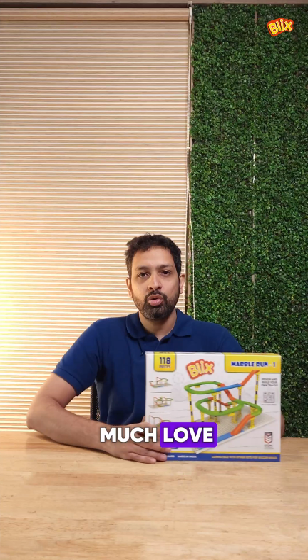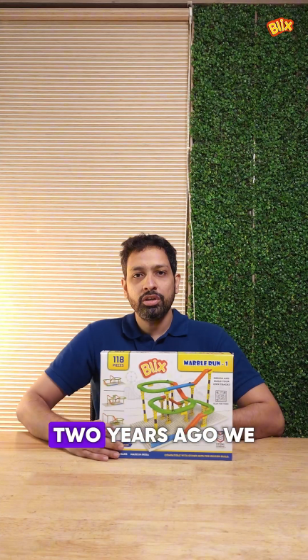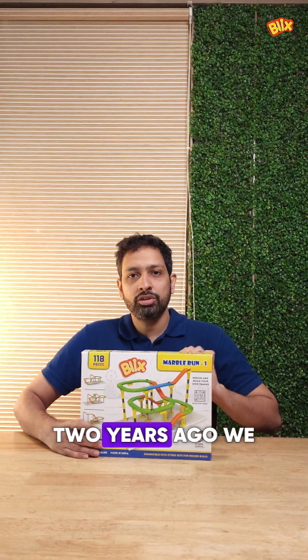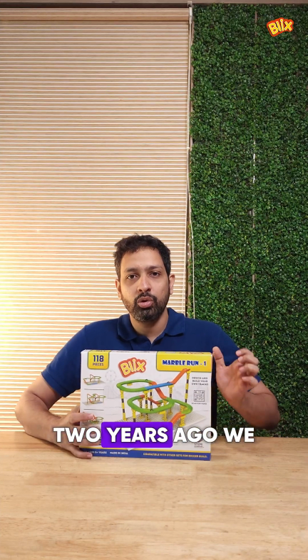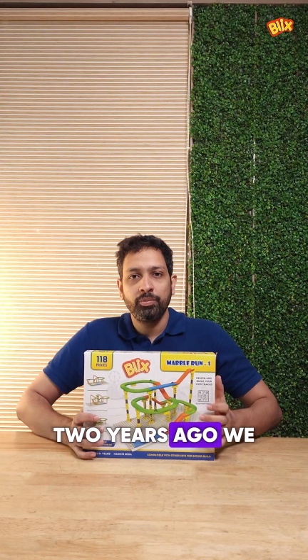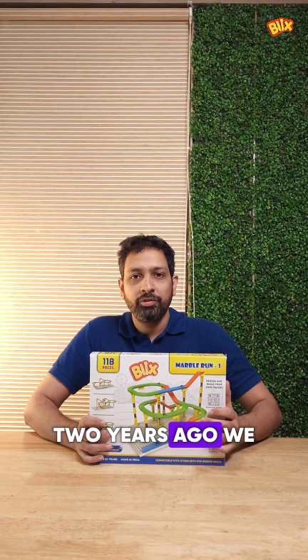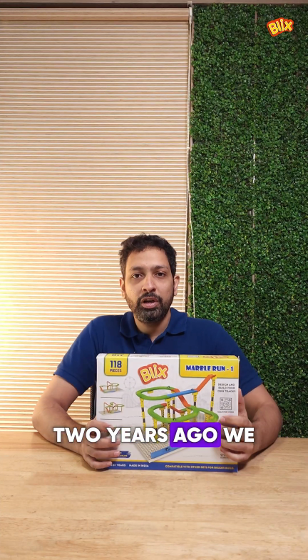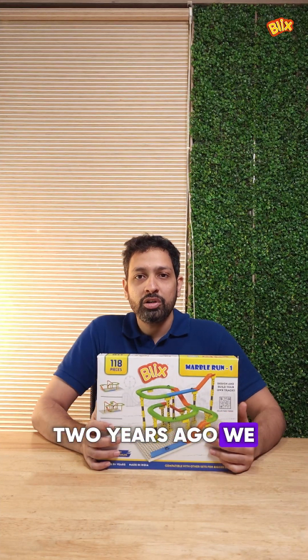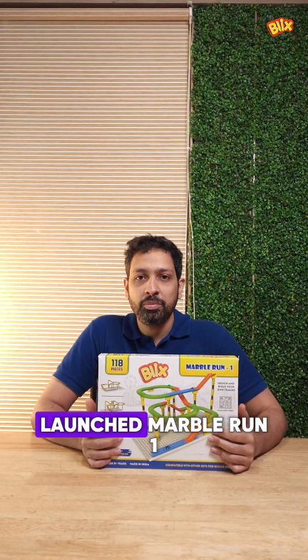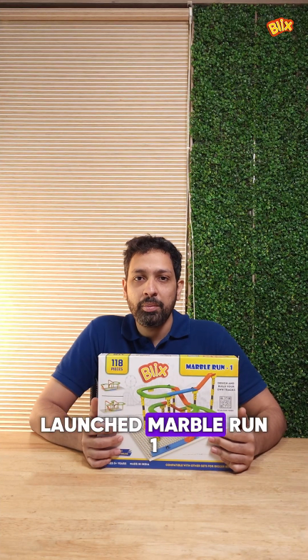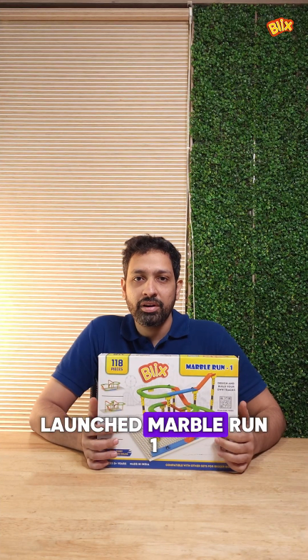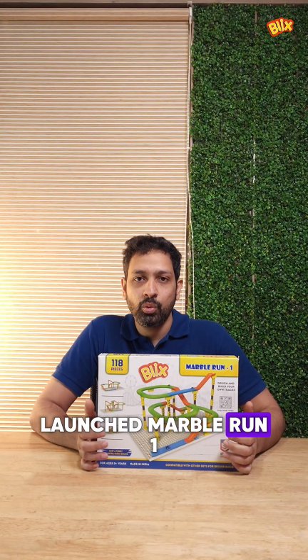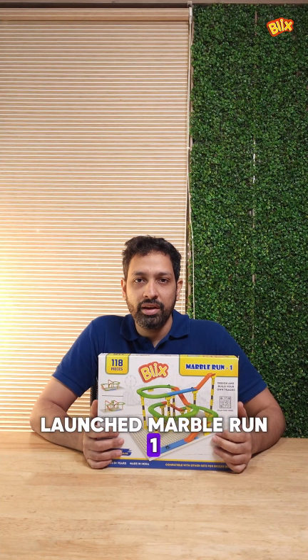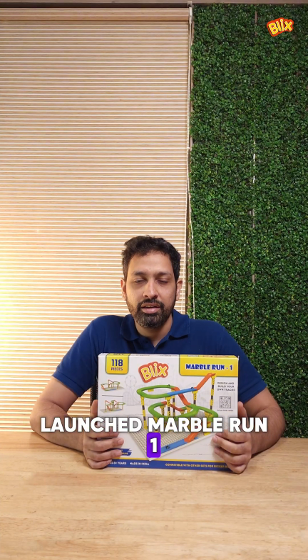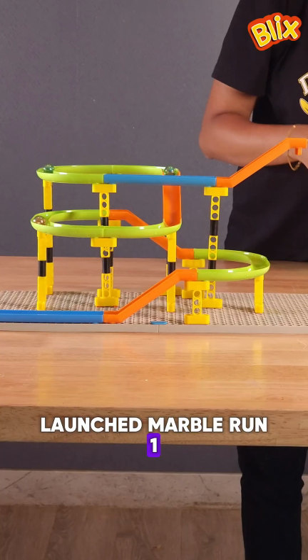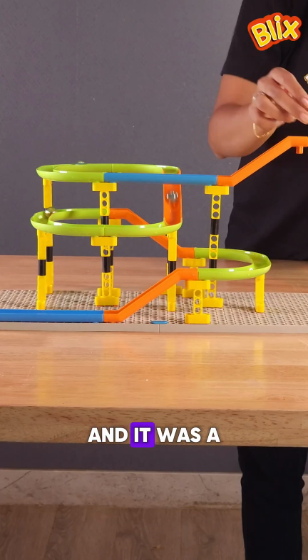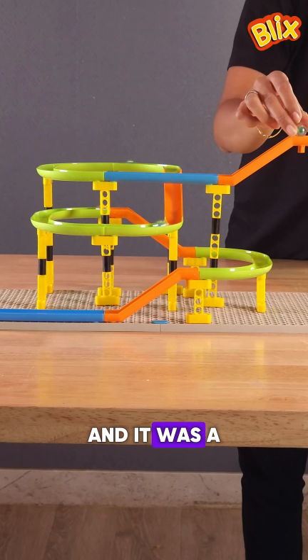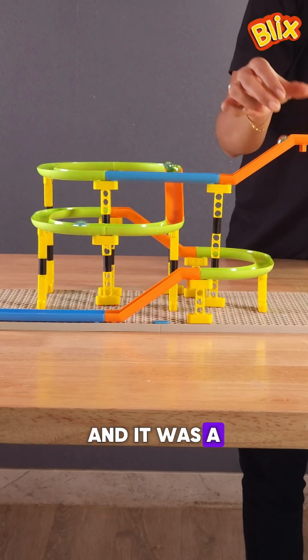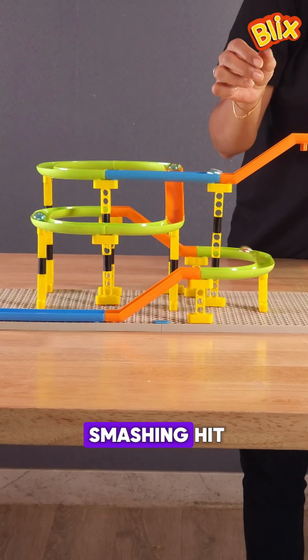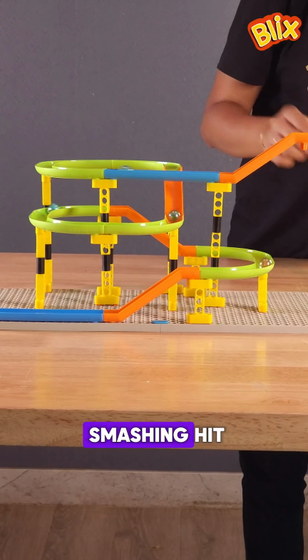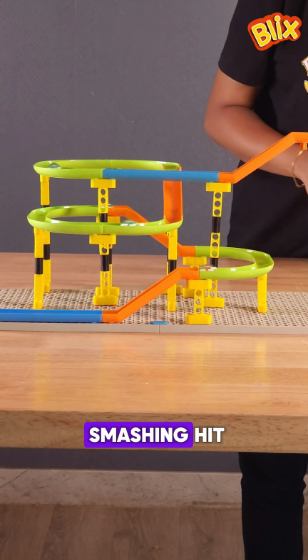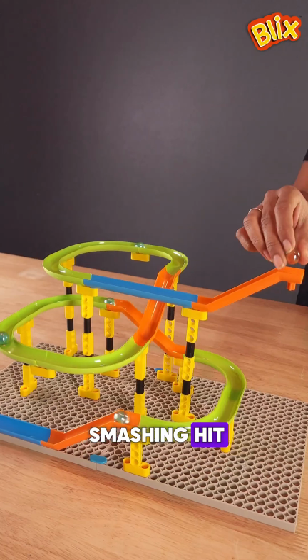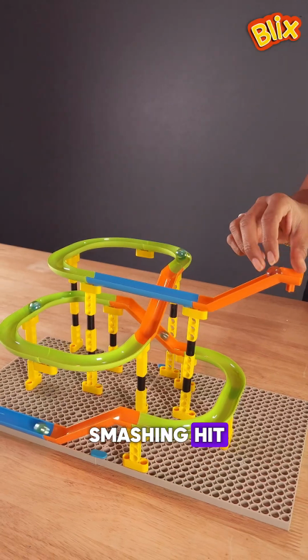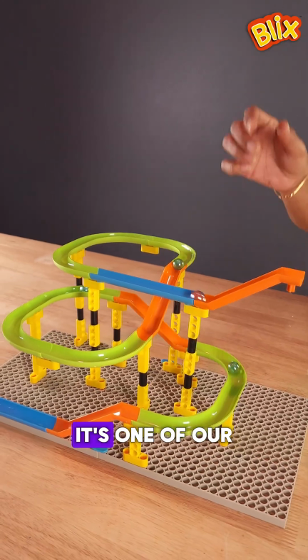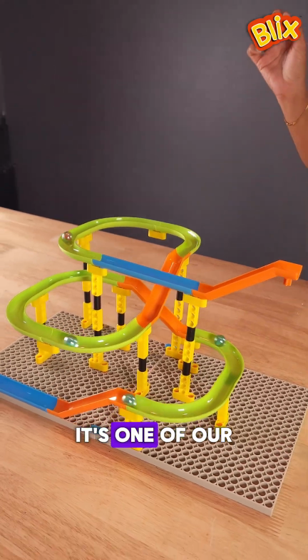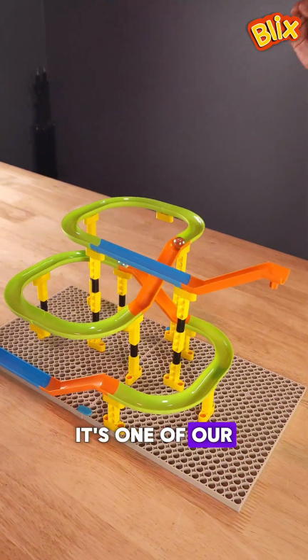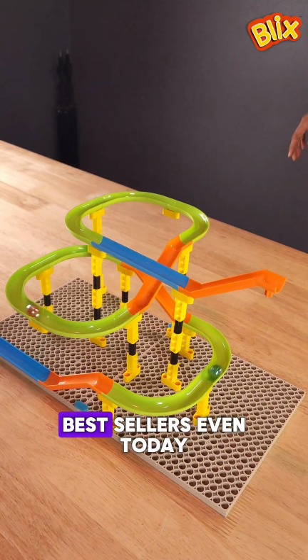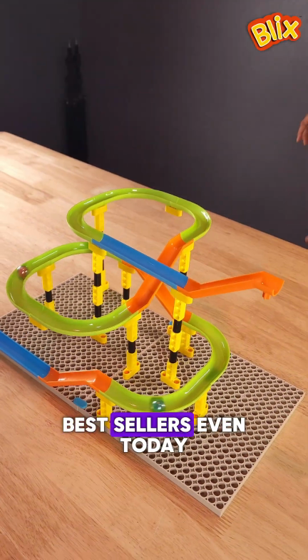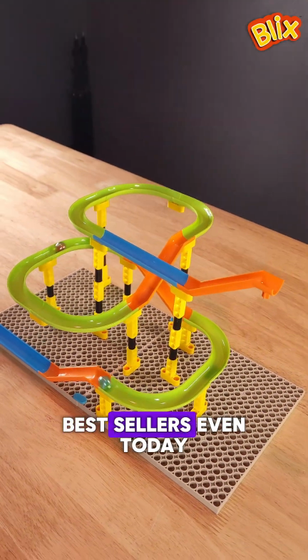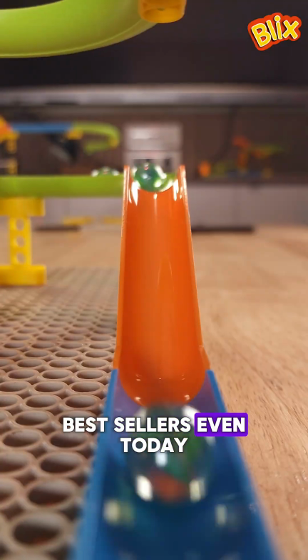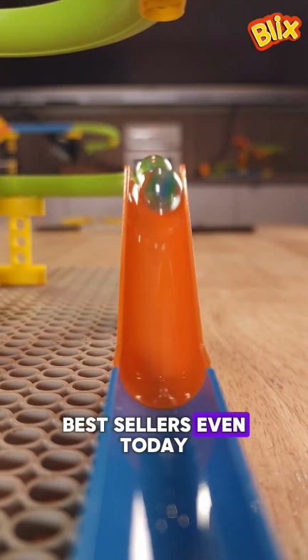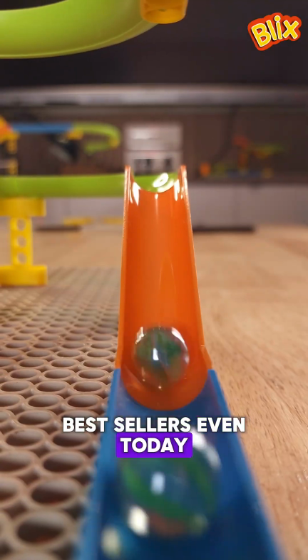Two years ago, we launched Marble Run 1 and it was a smashing hit. It's one of our best sellers even today.